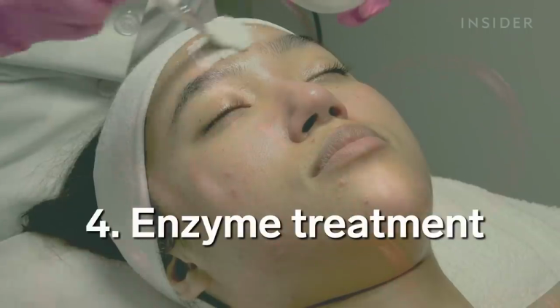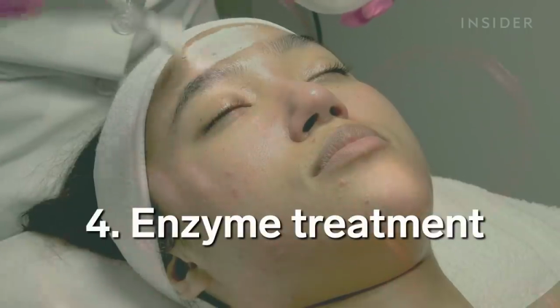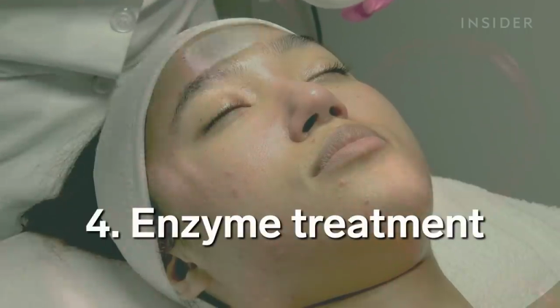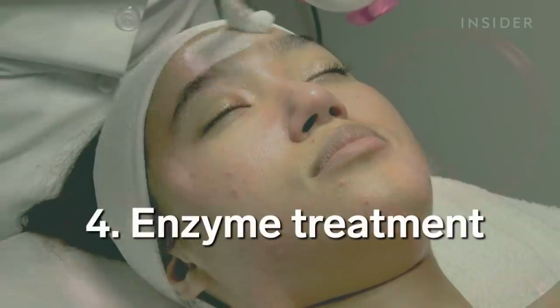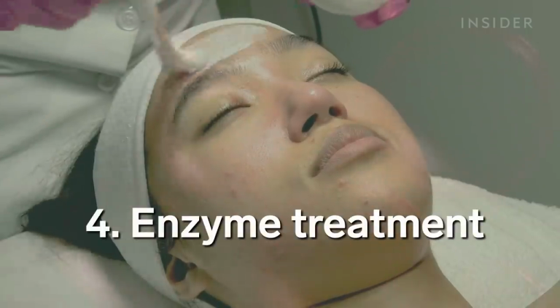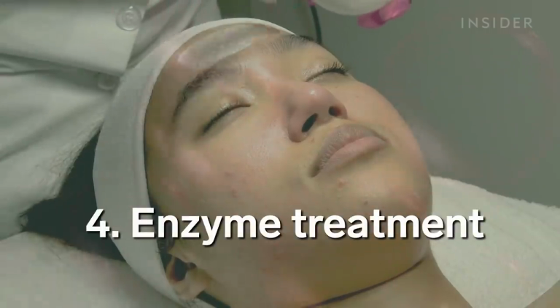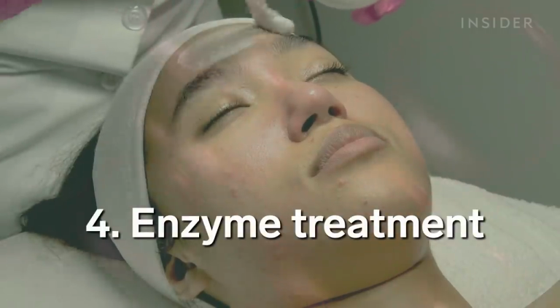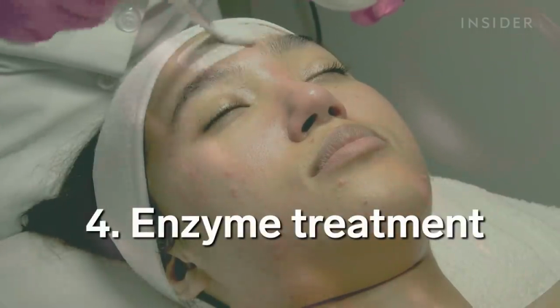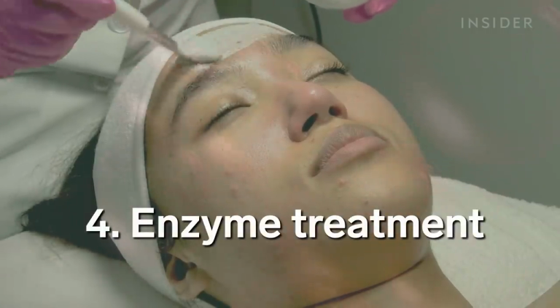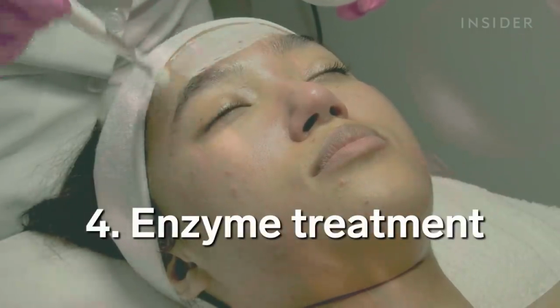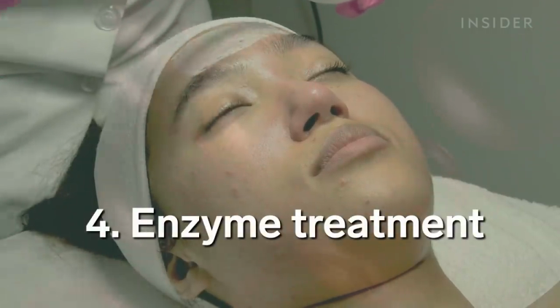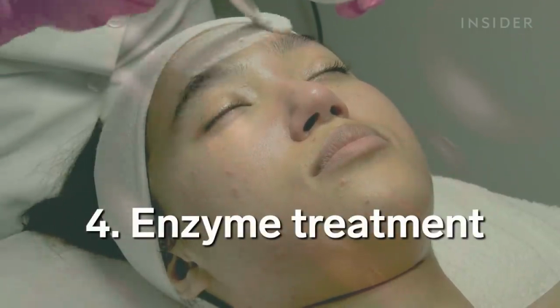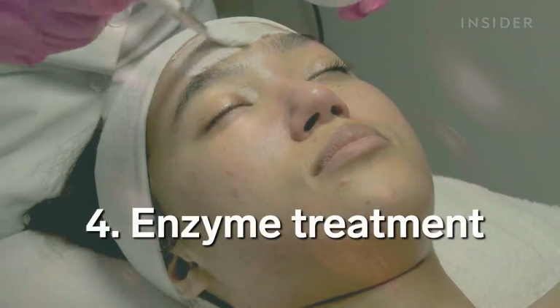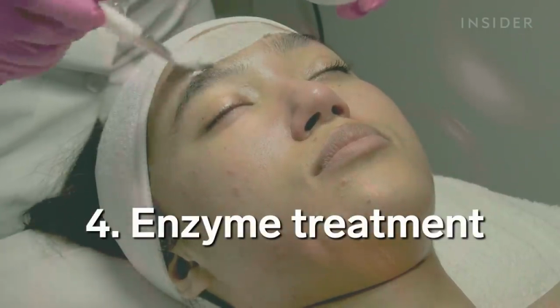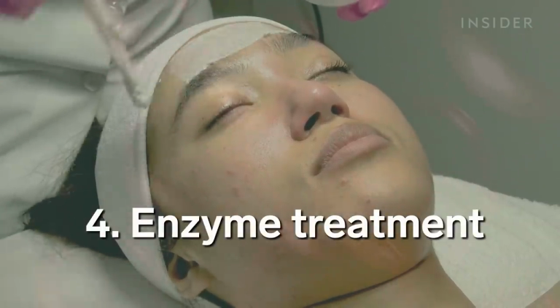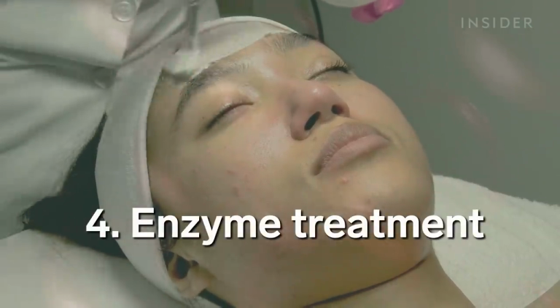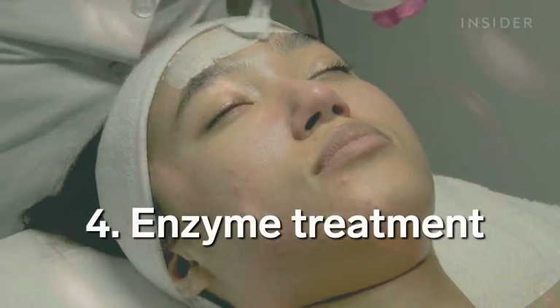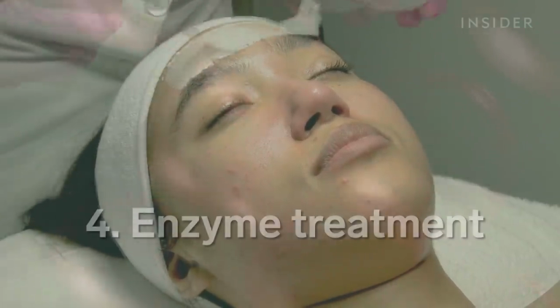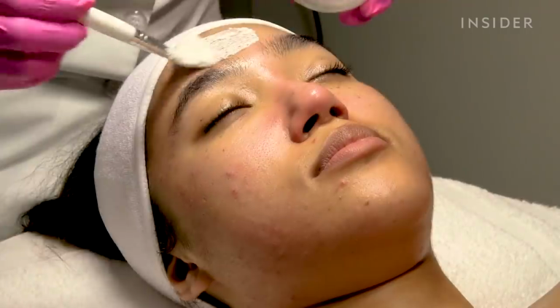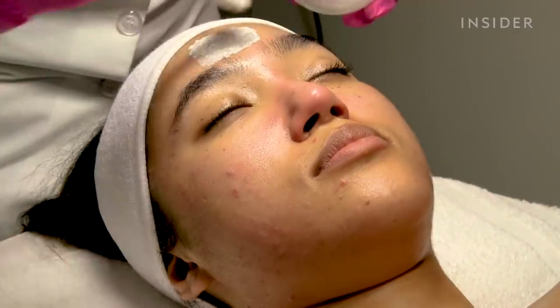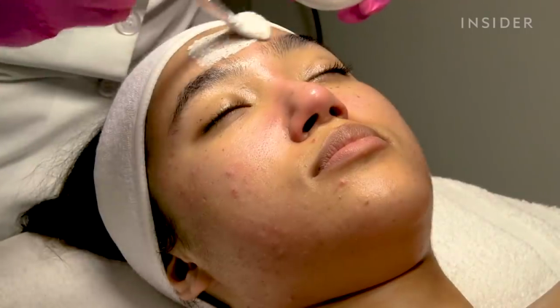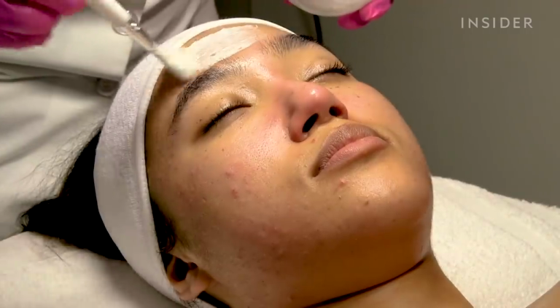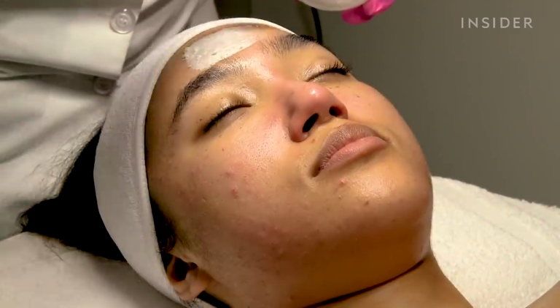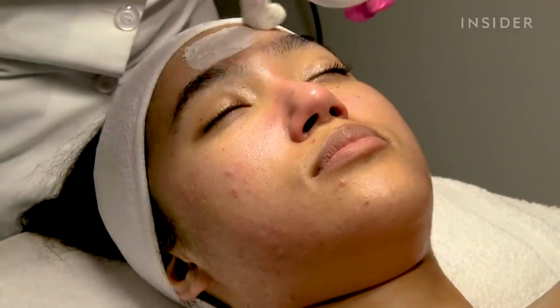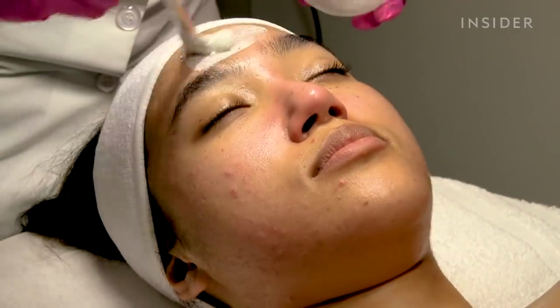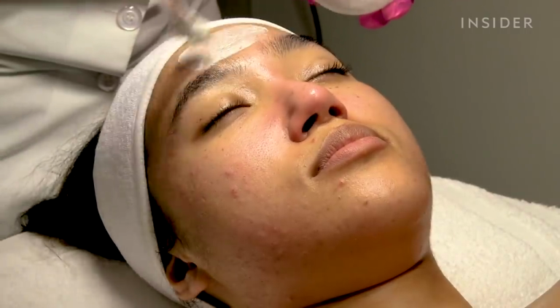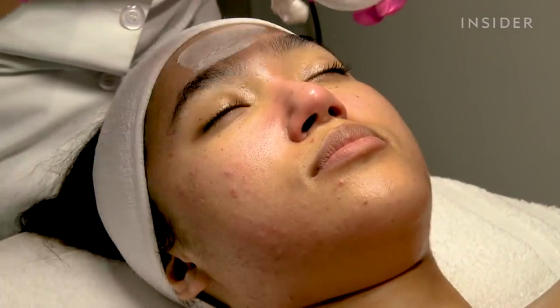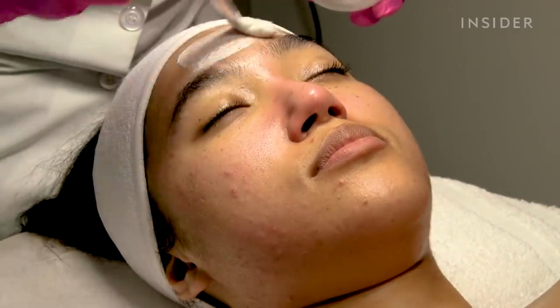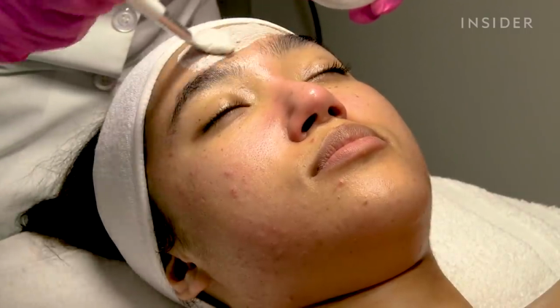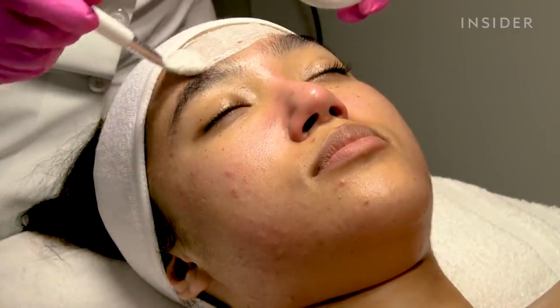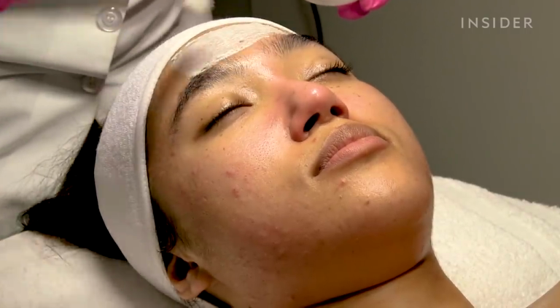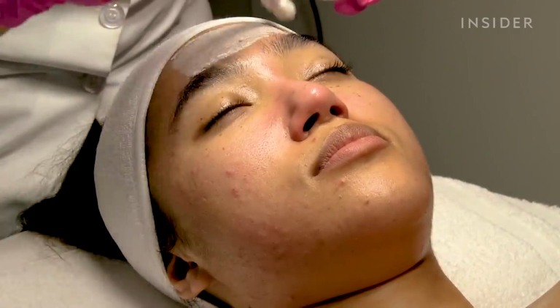After I met my worst nightmare, Fufu applied a vitamin C enzyme treatment to brighten my skin.